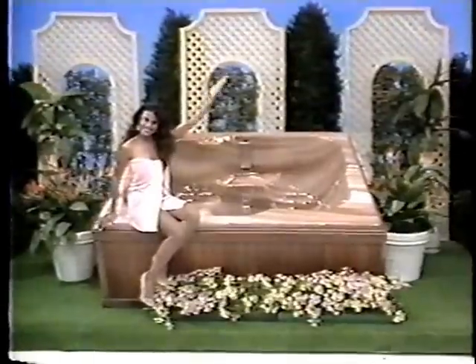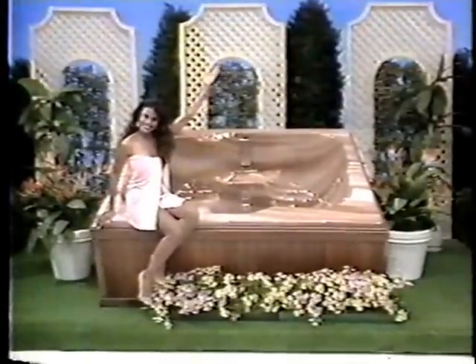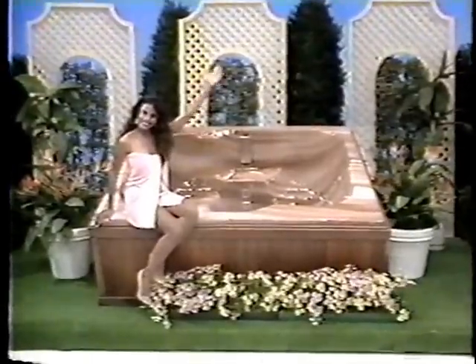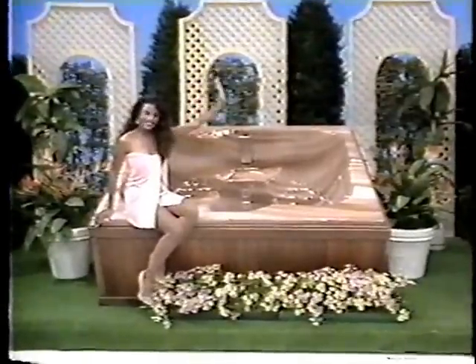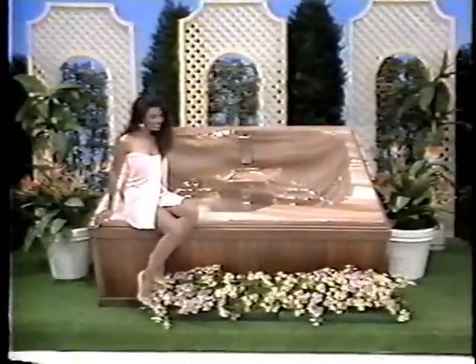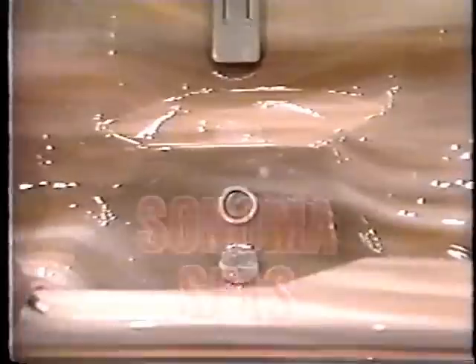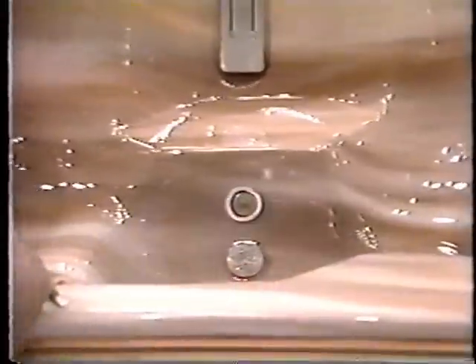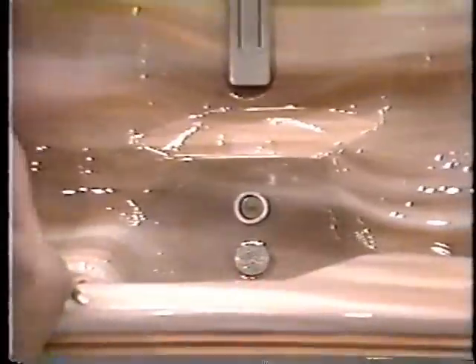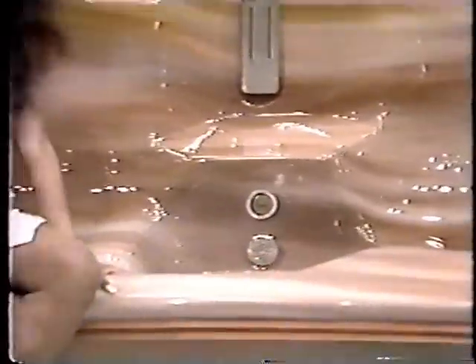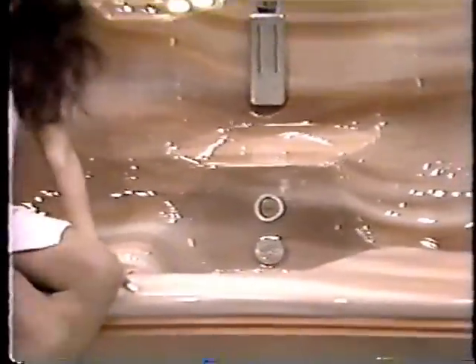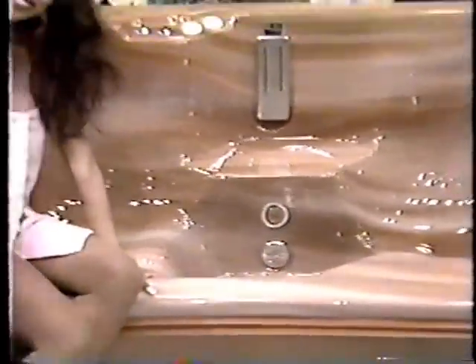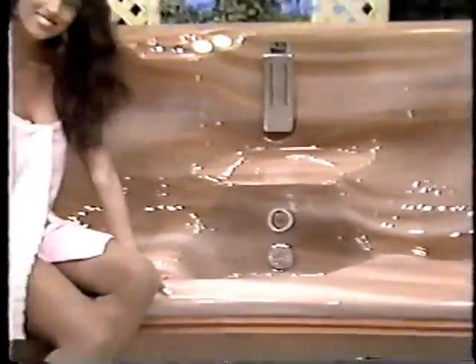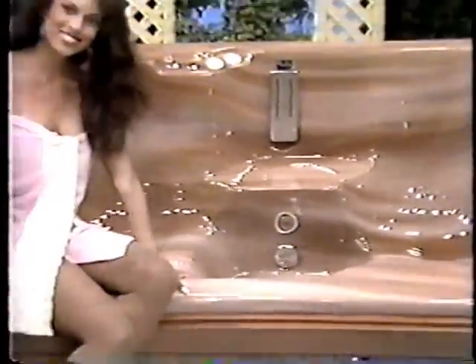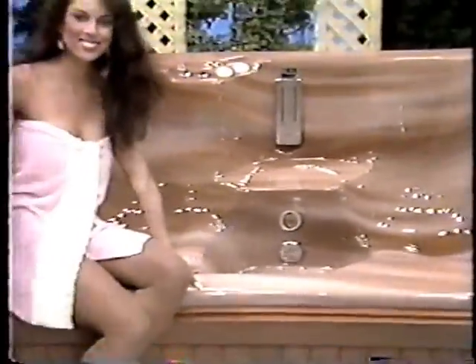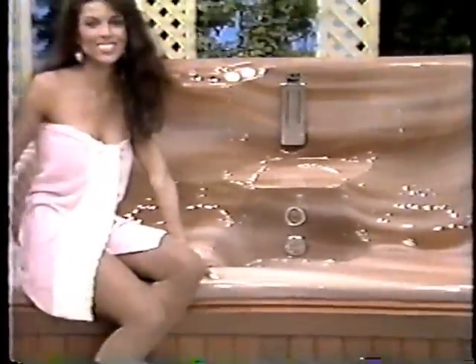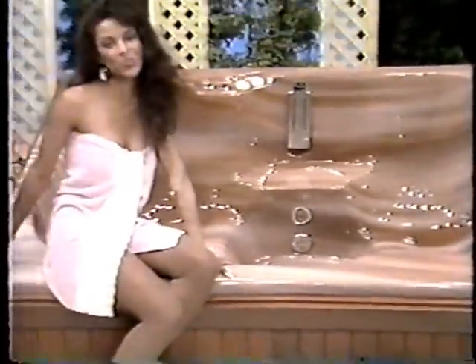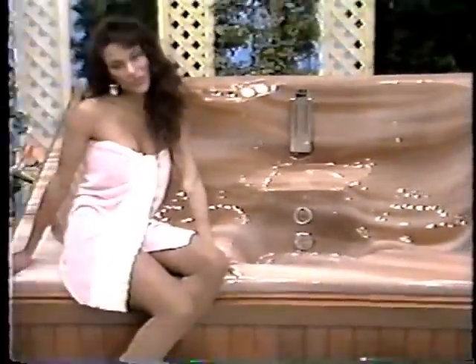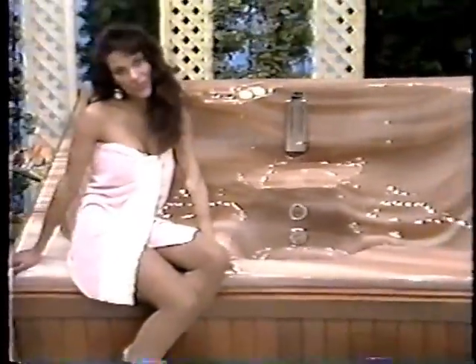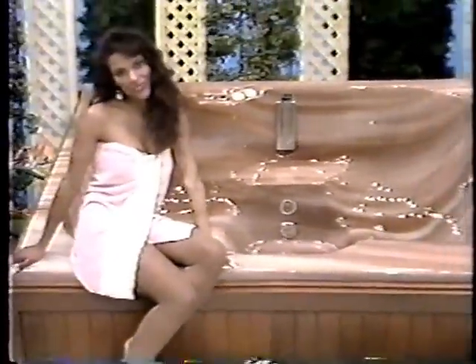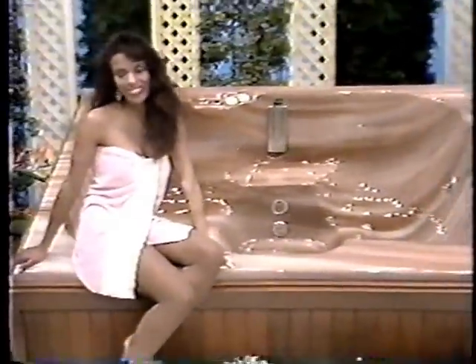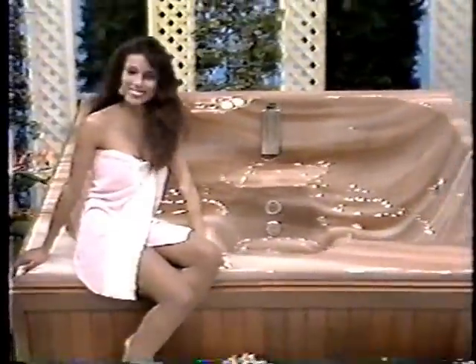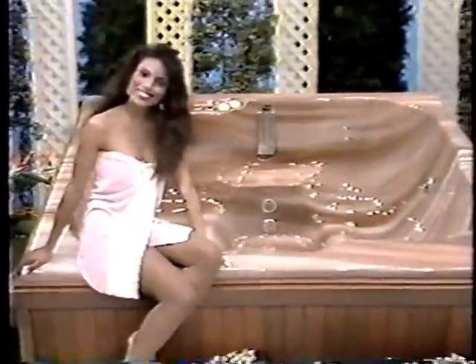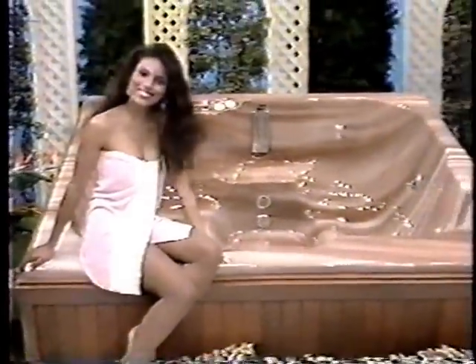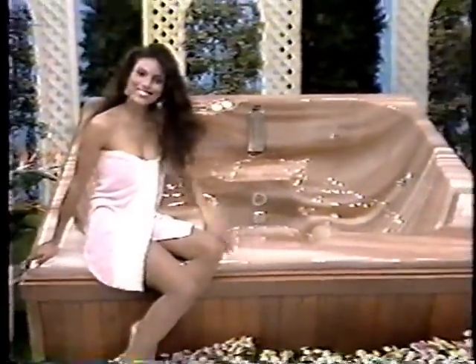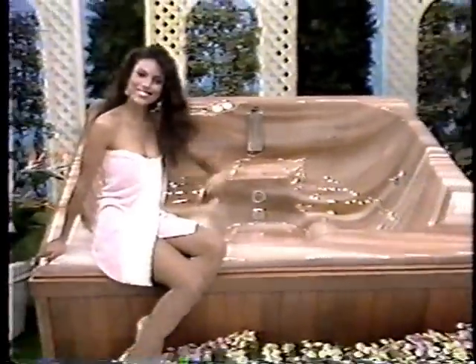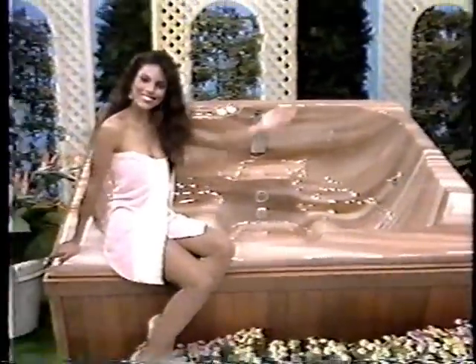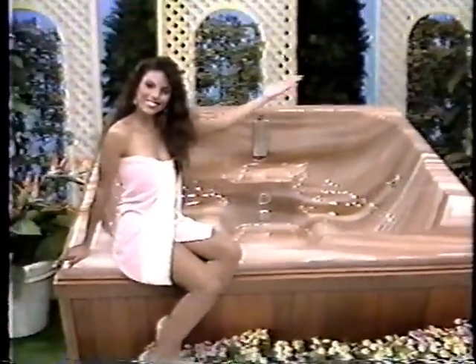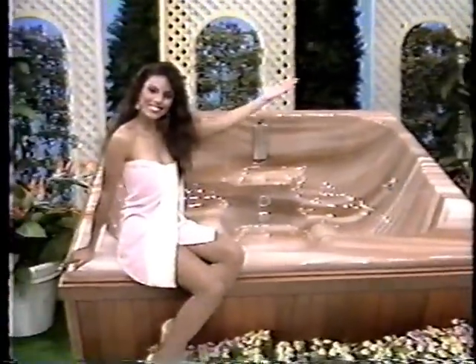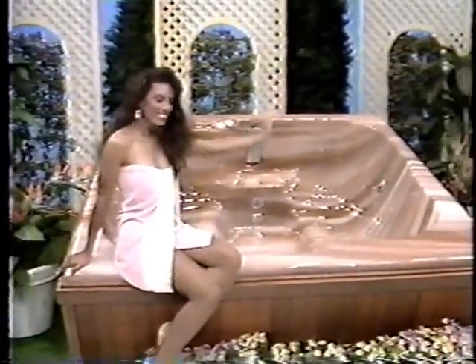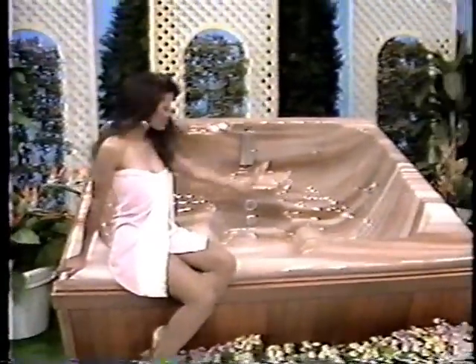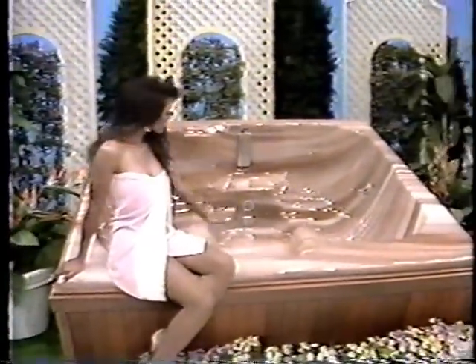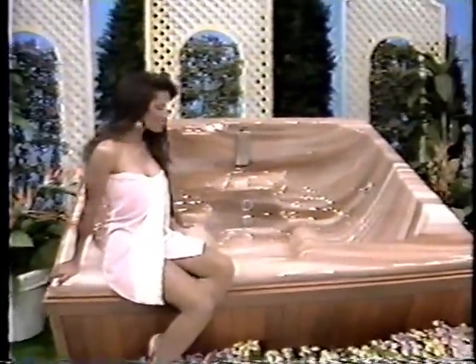A new spa — fully self-contained with built-in heater, filter, and pump. Thermal cover included from Sonoma Spa.